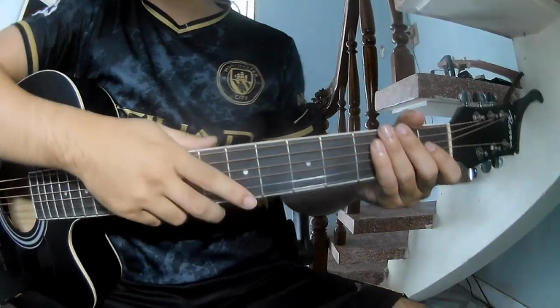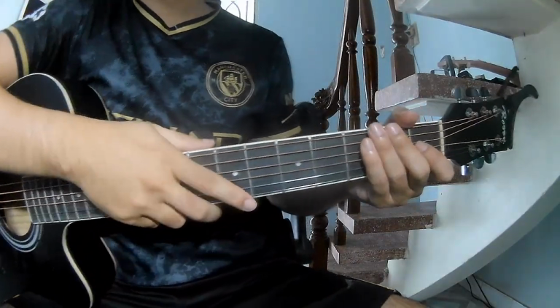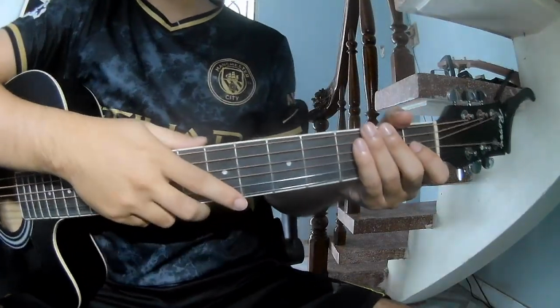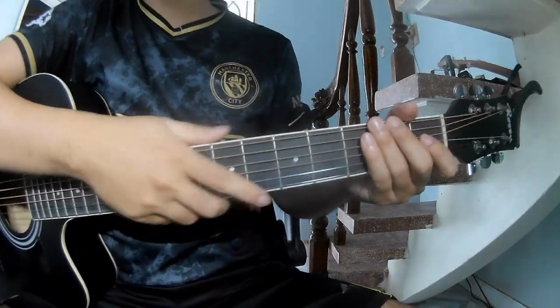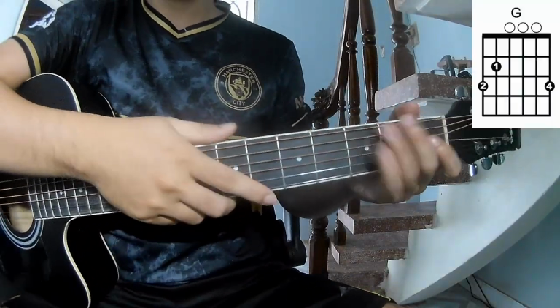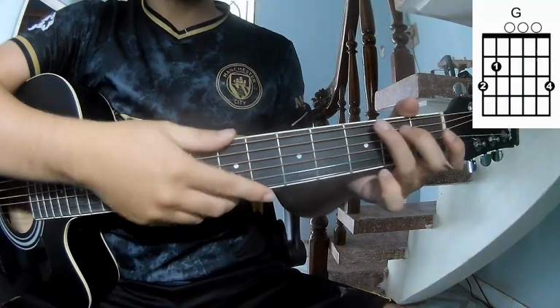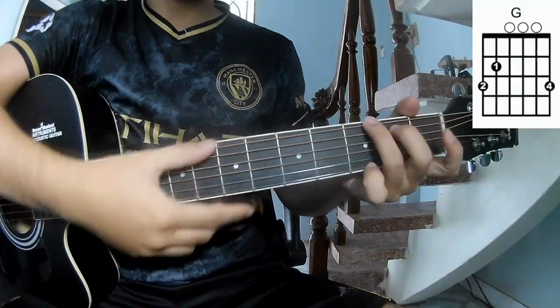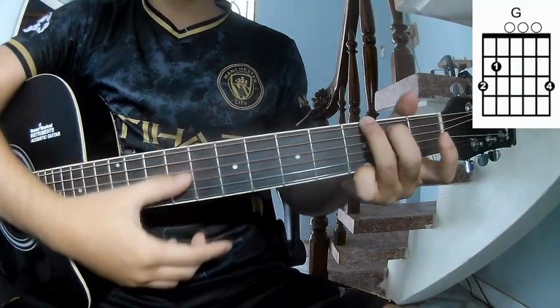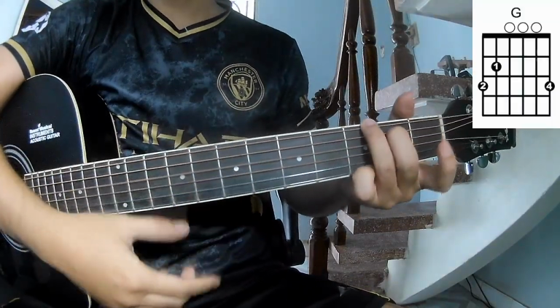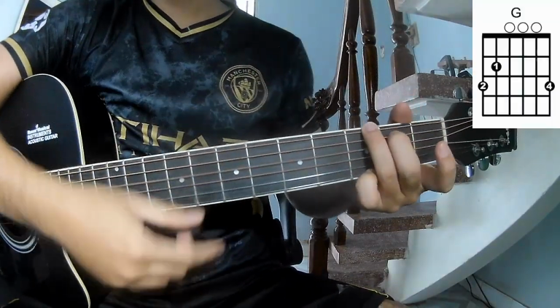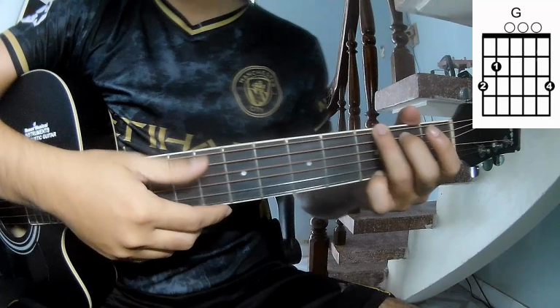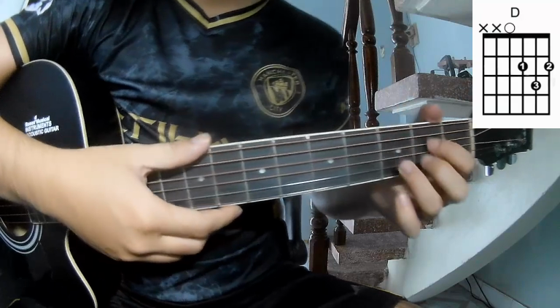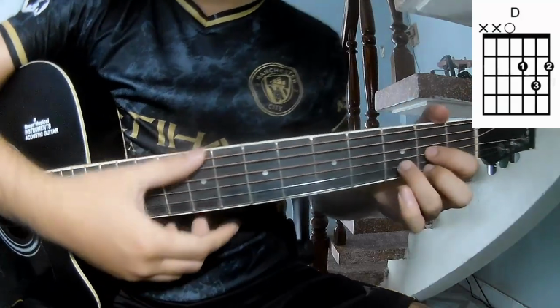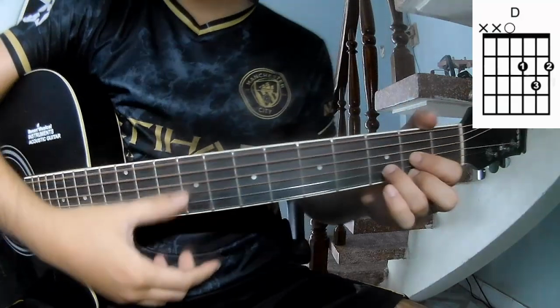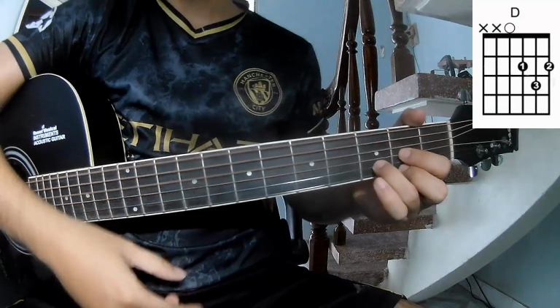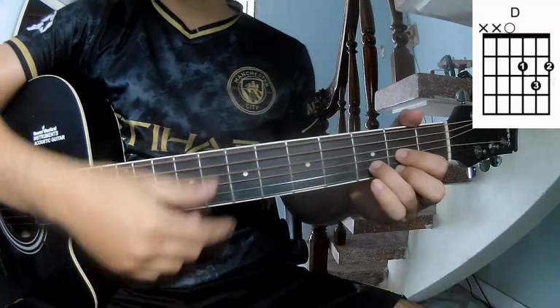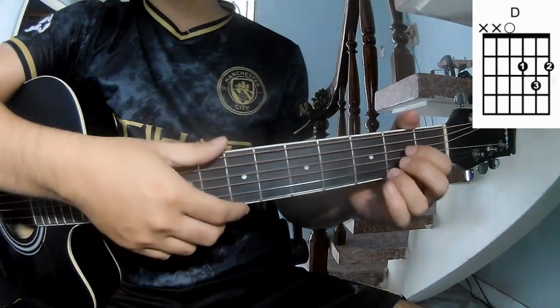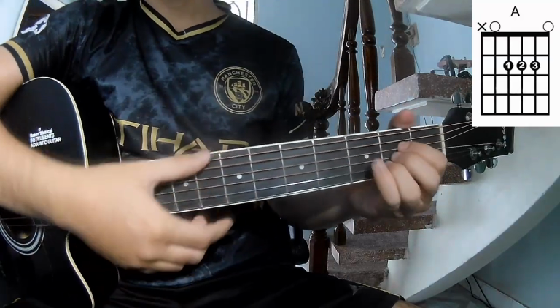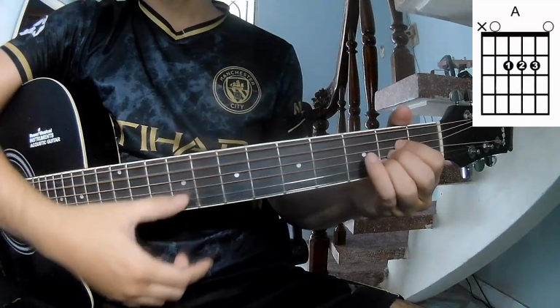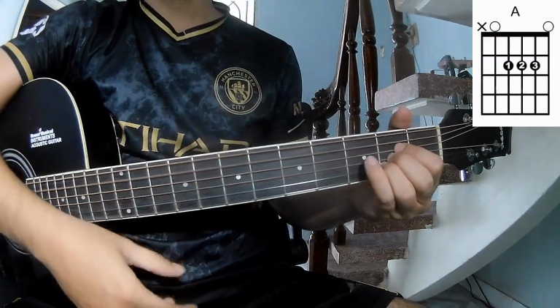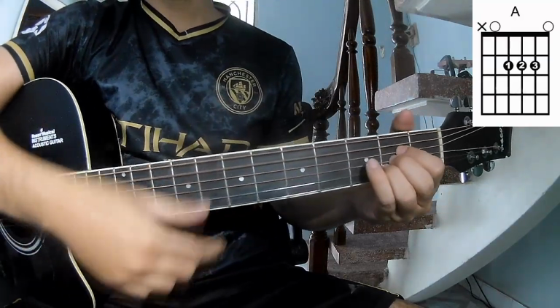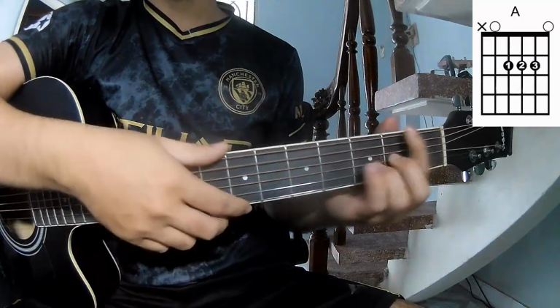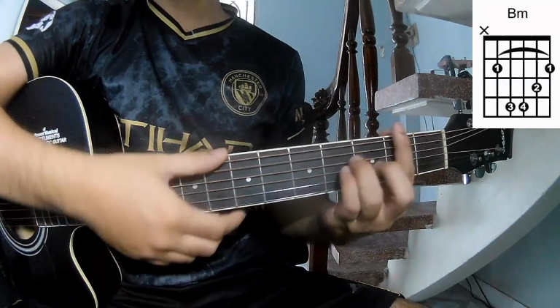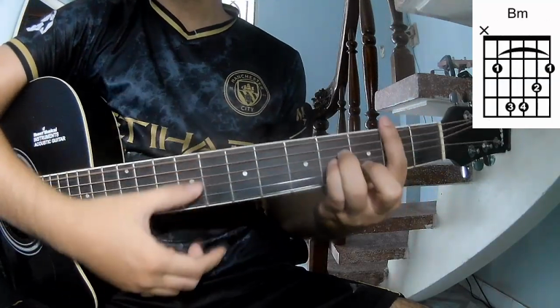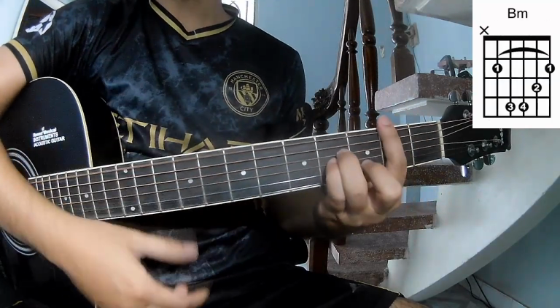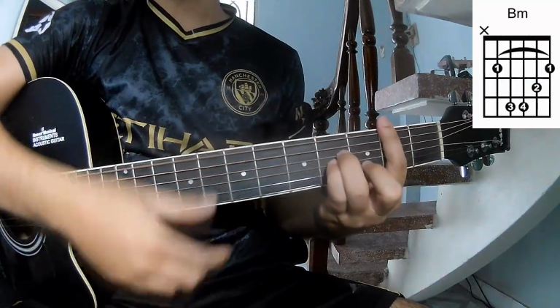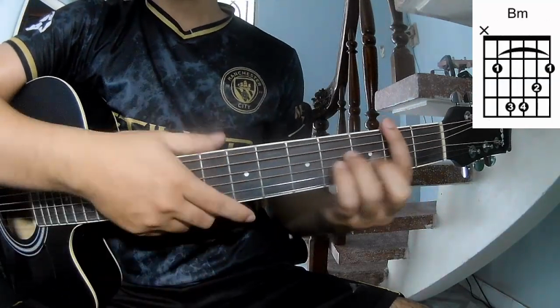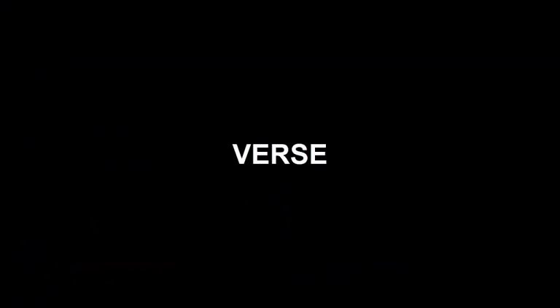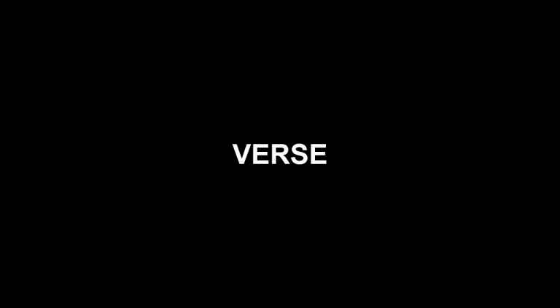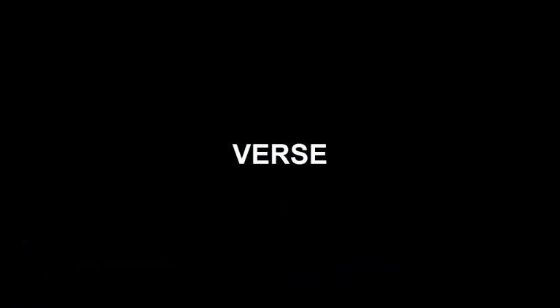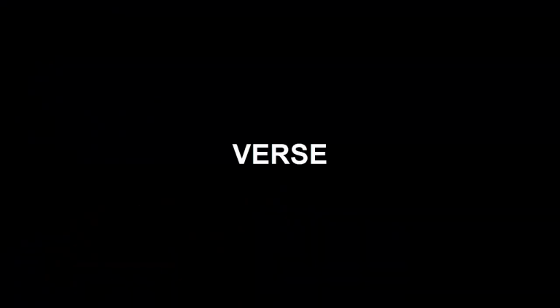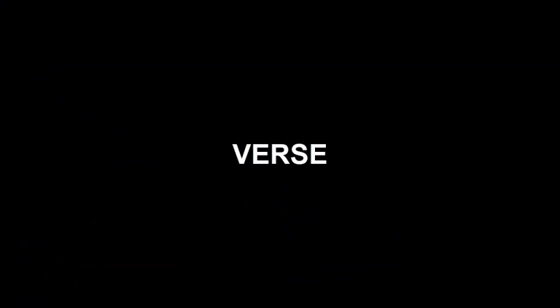The chords to this song are G, D, A, N, B, M.